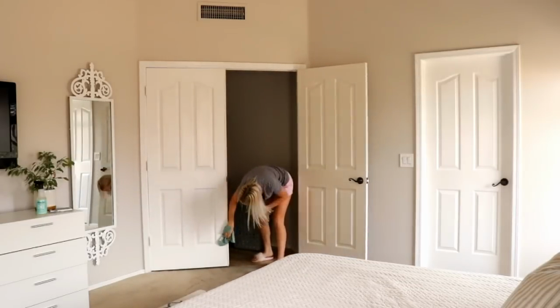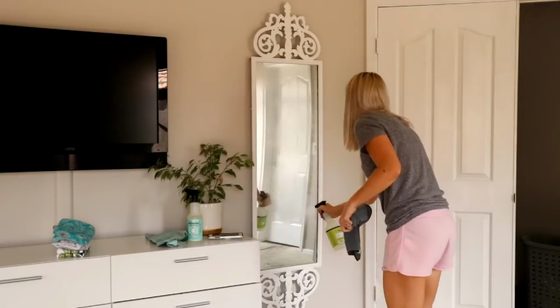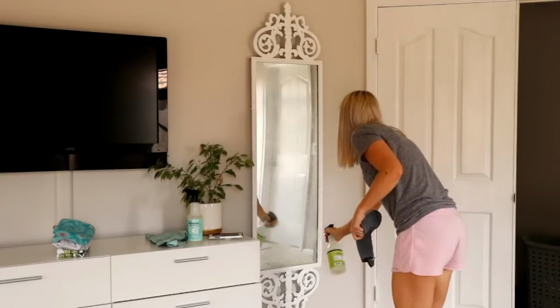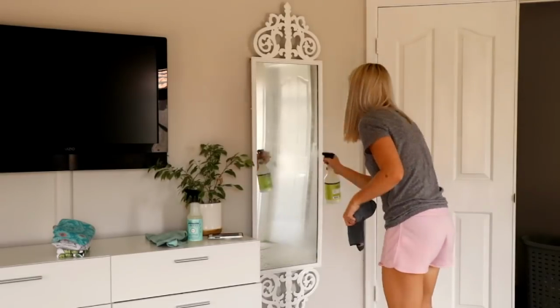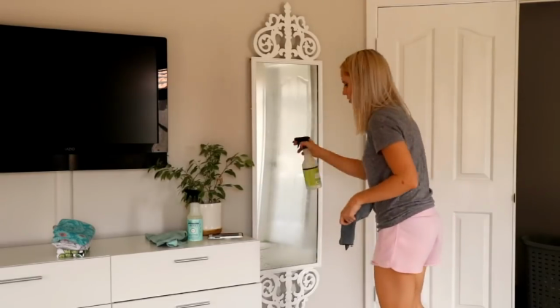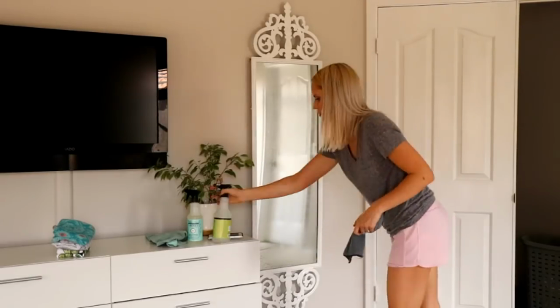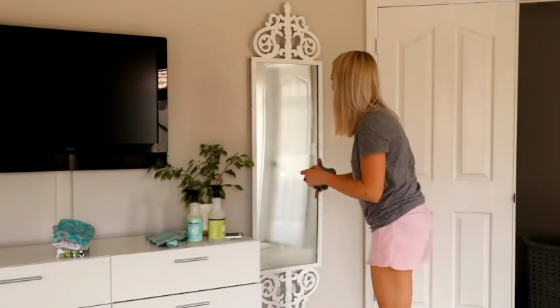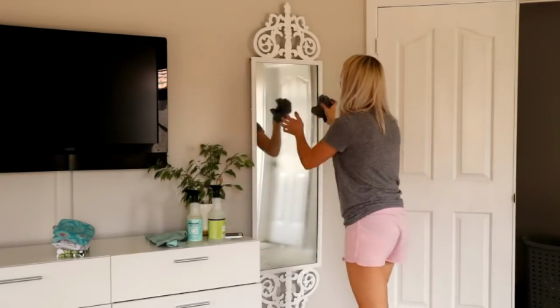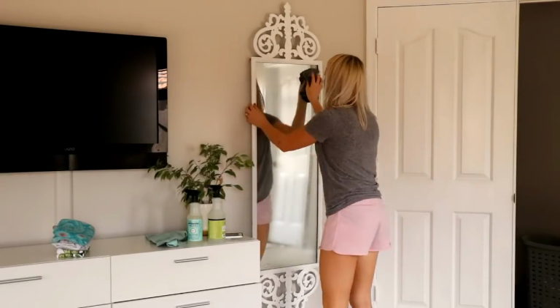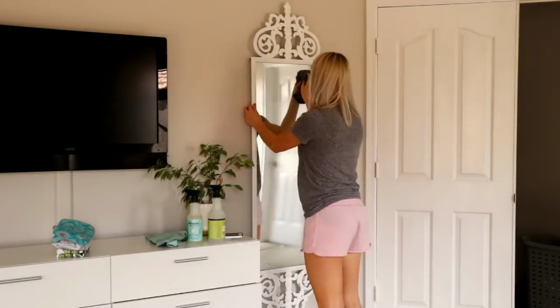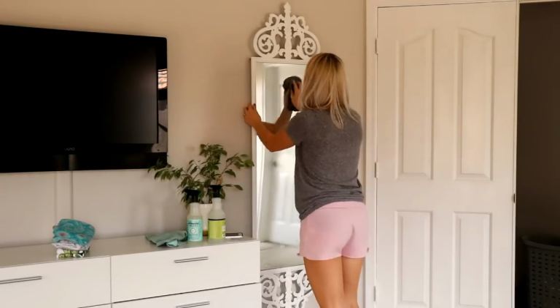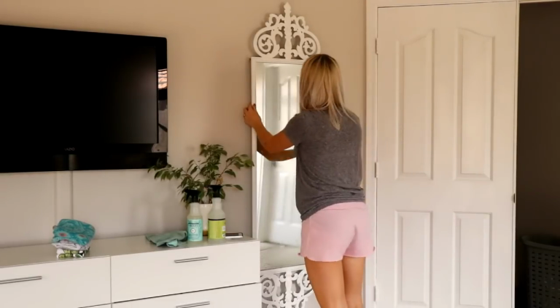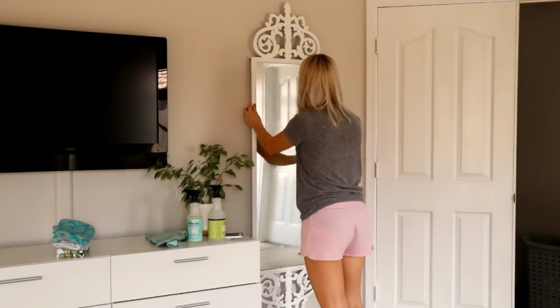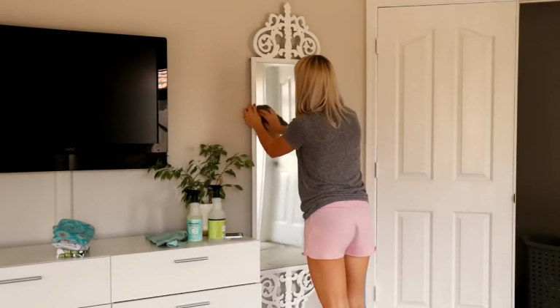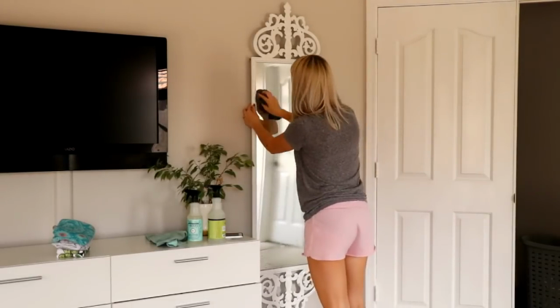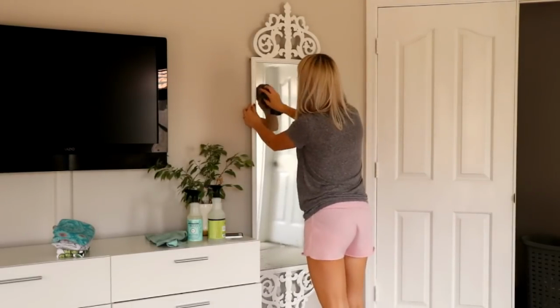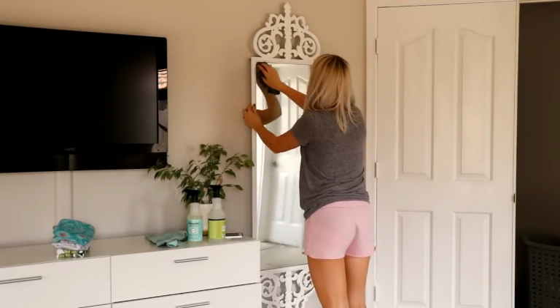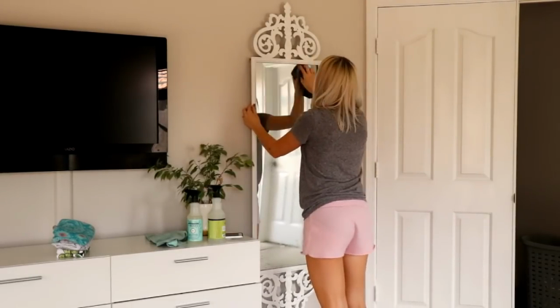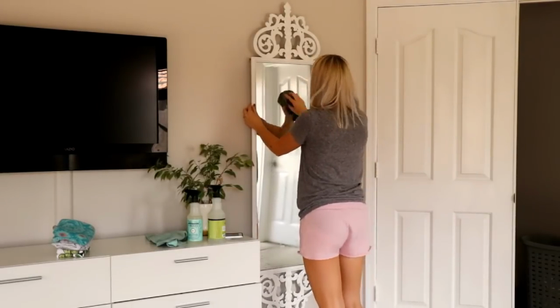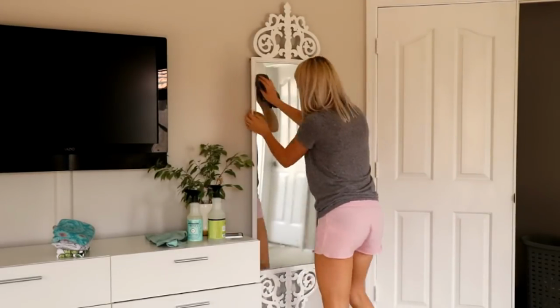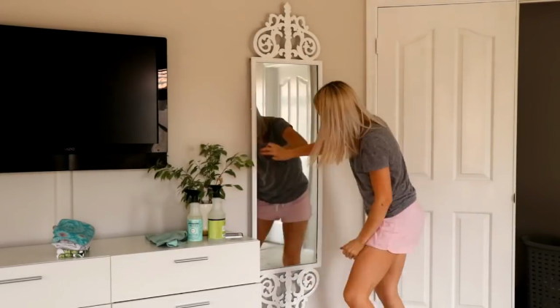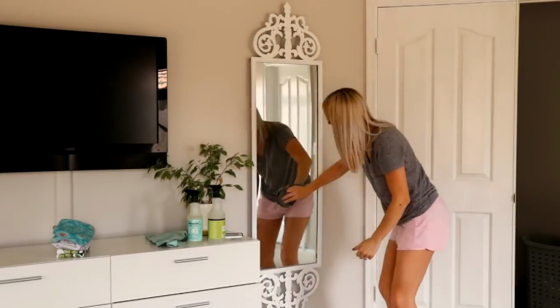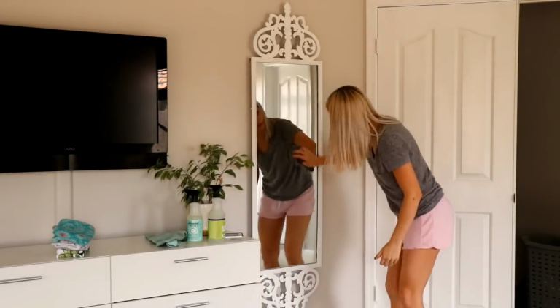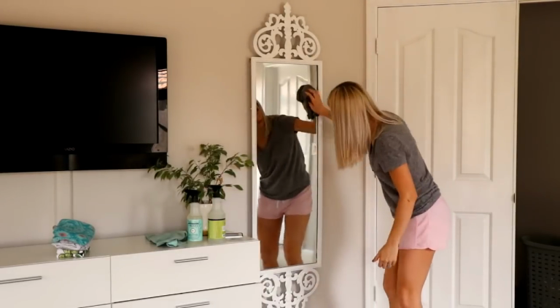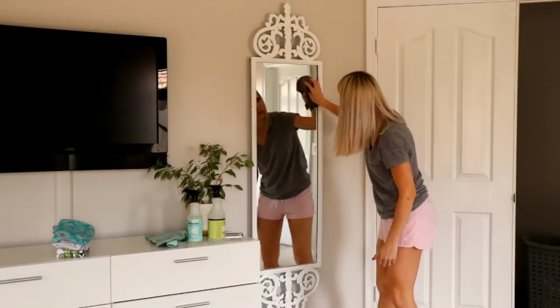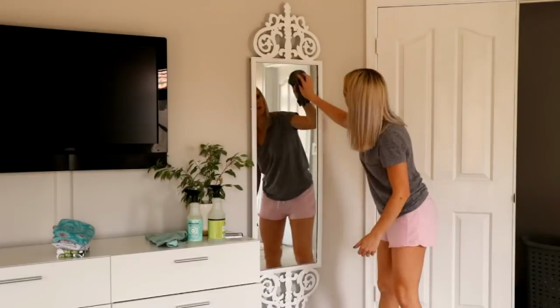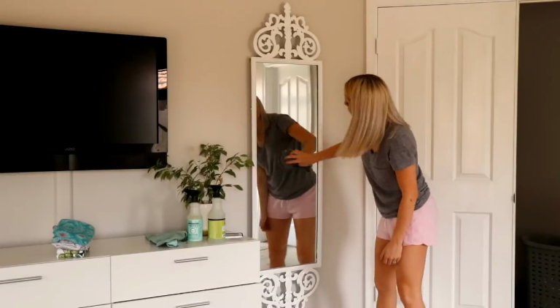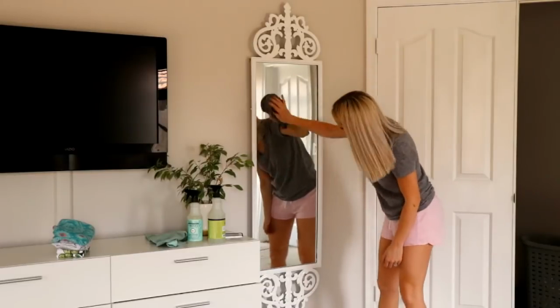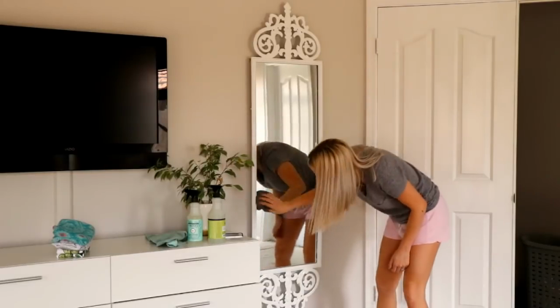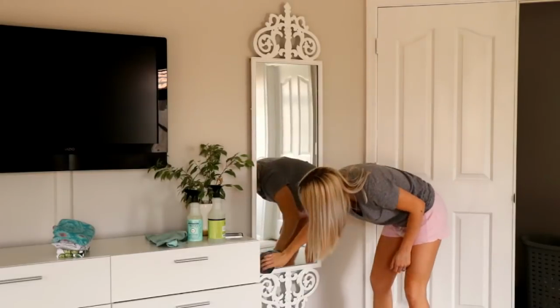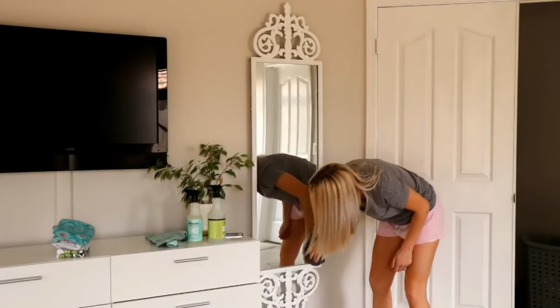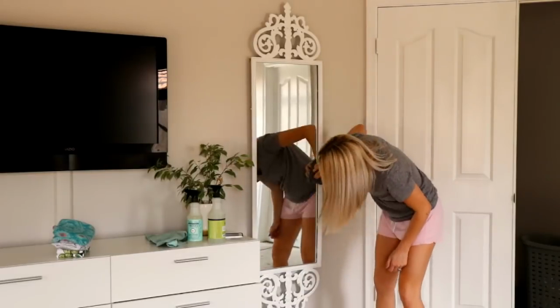Next I'm going to clean all of my mirrors in my bedroom — again using the Mrs. Meyer's glass spray.